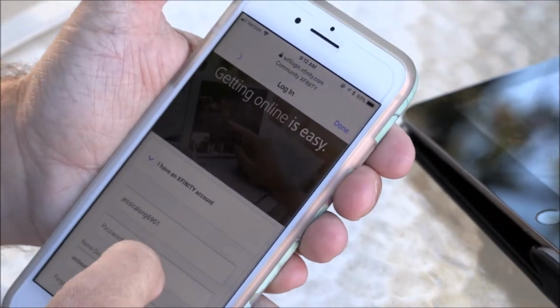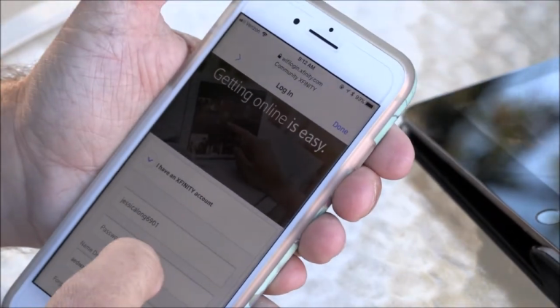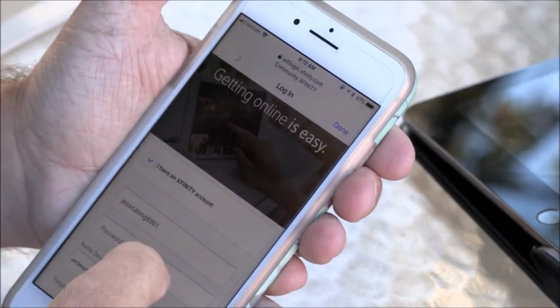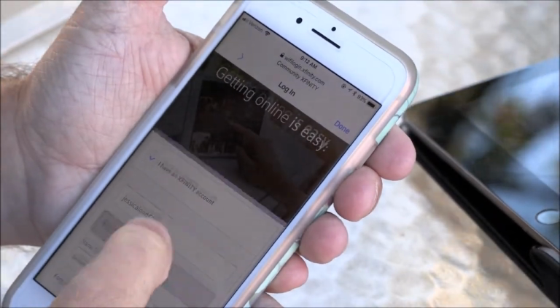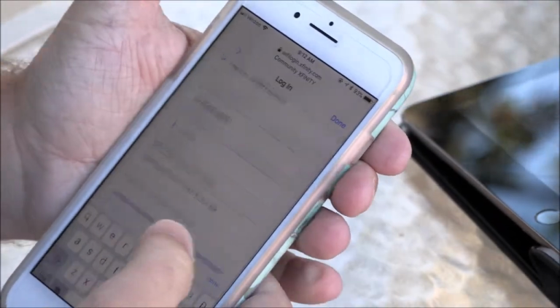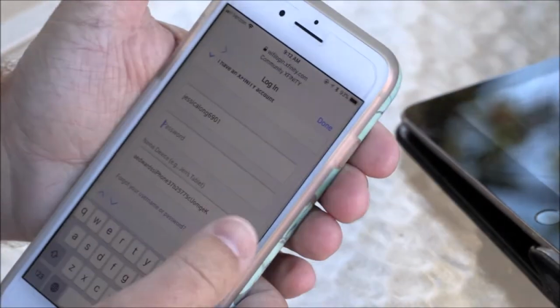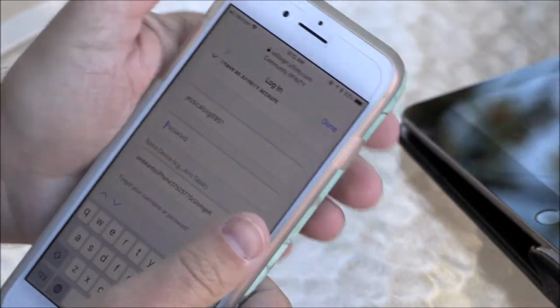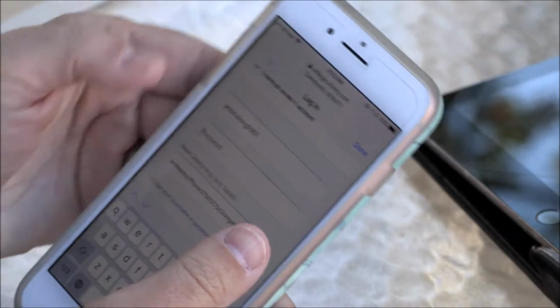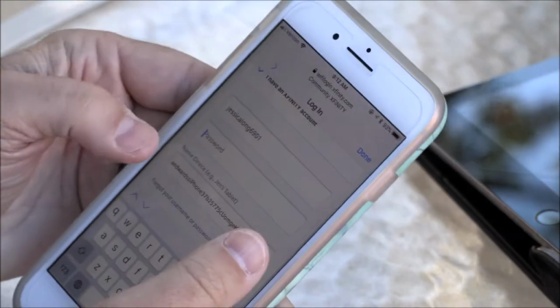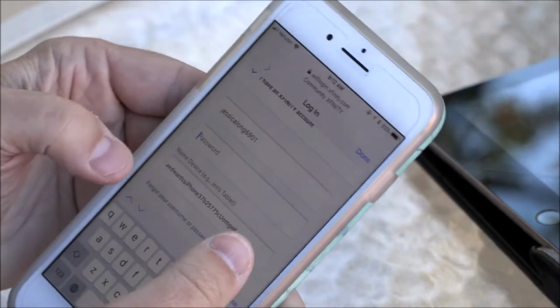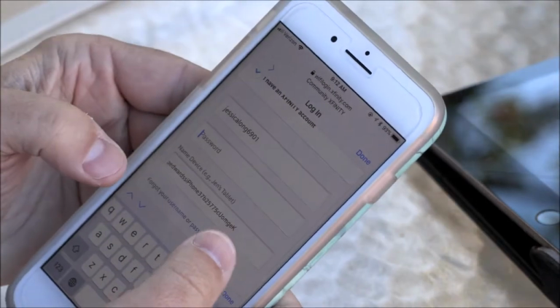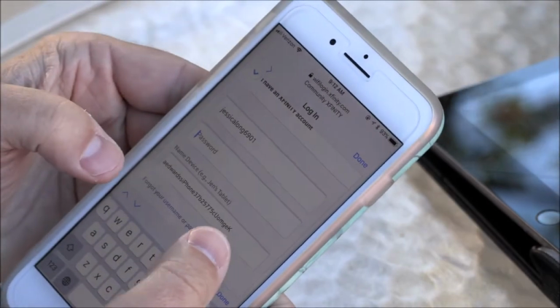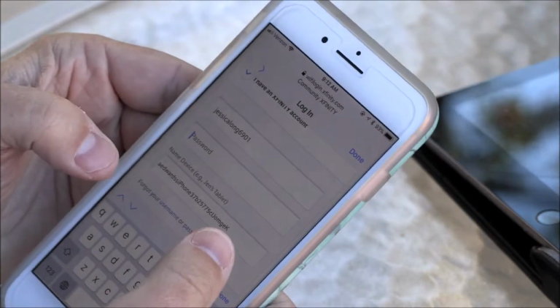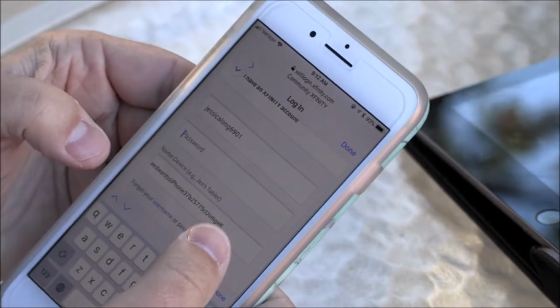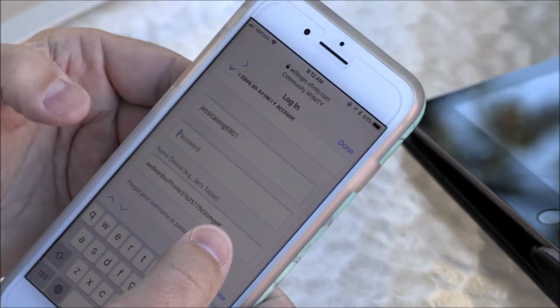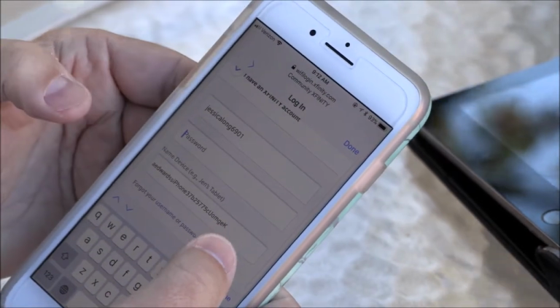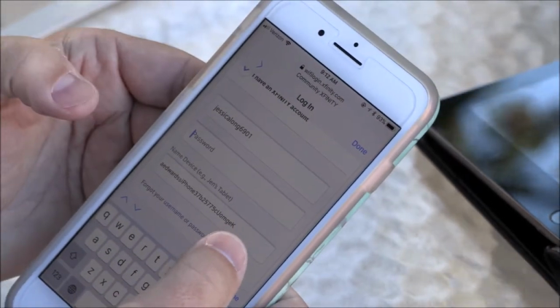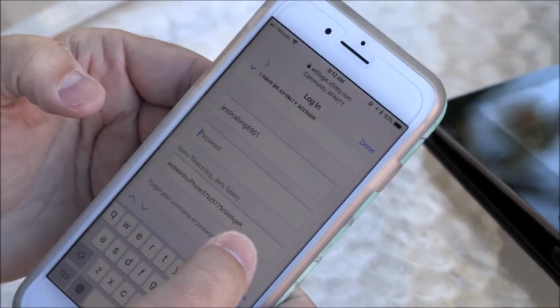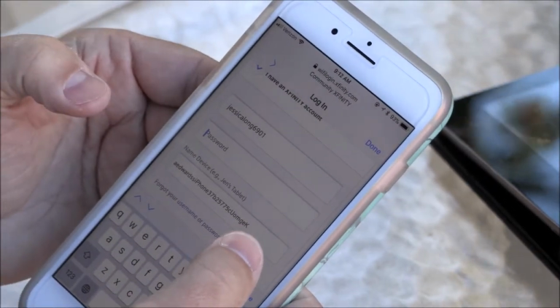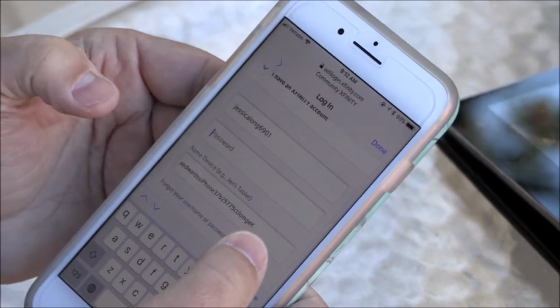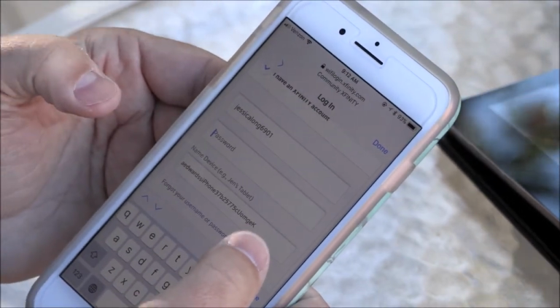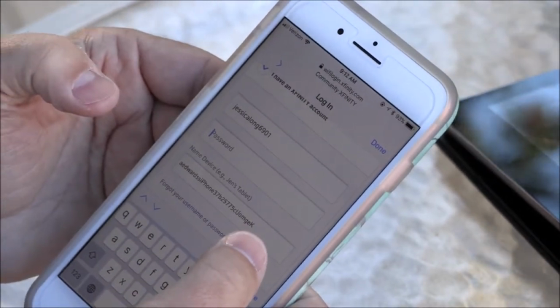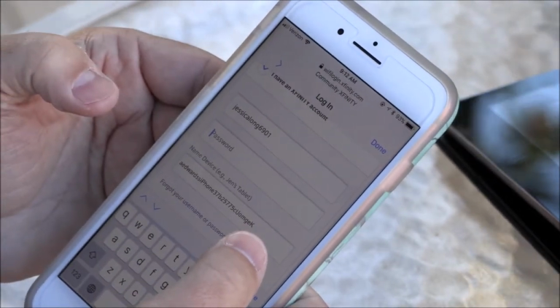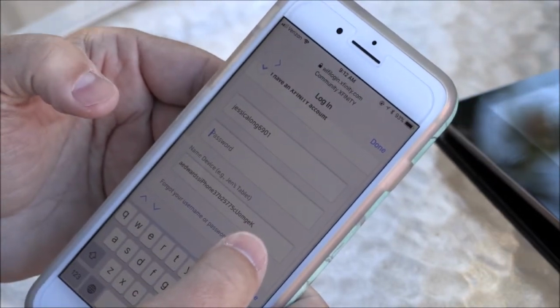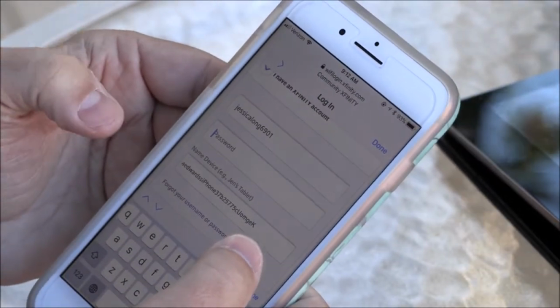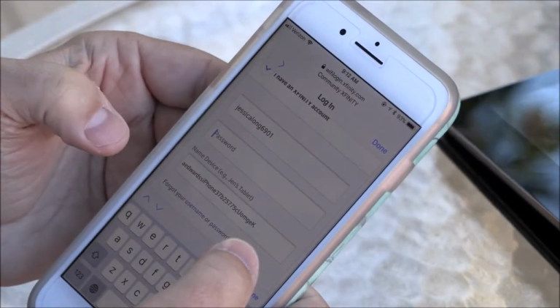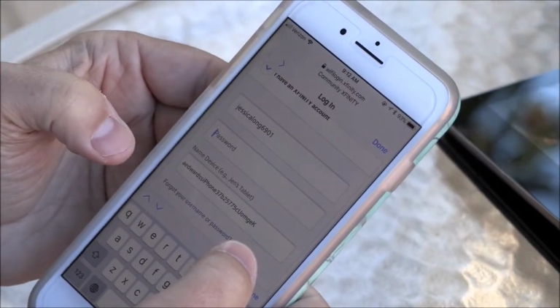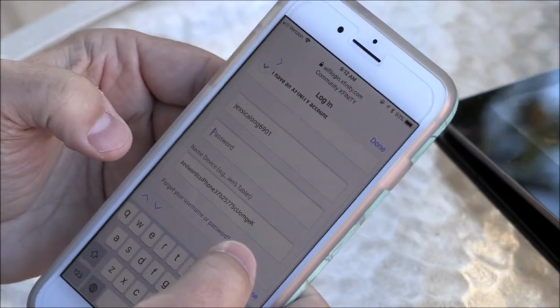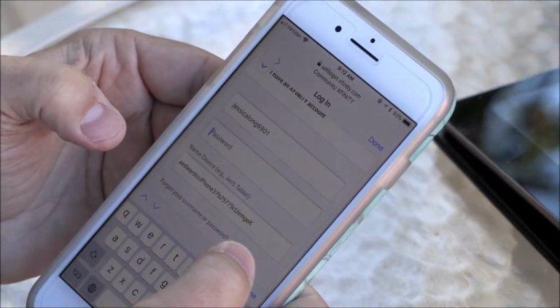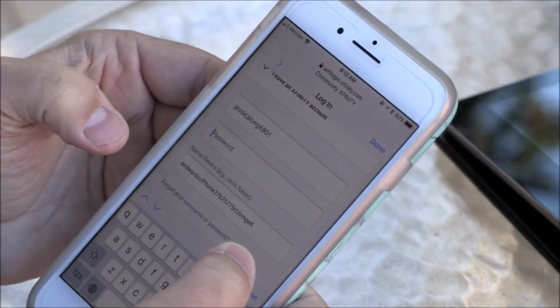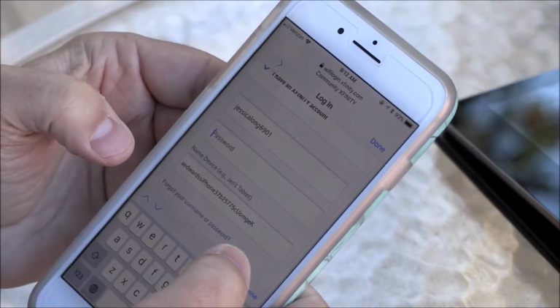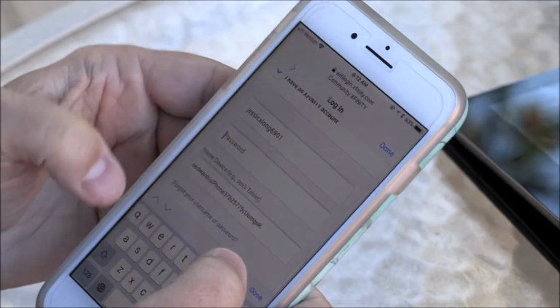You're going to place your credentials. This is what you use when you log on to the website for Xfinity if you're looking at your bill.